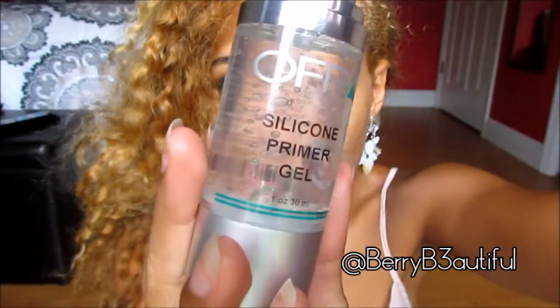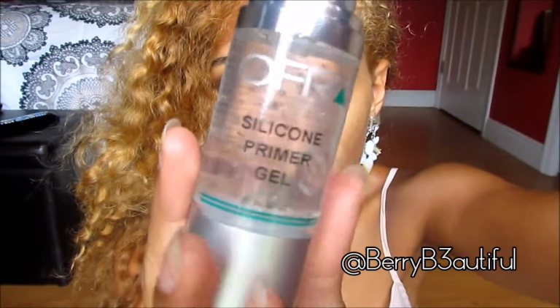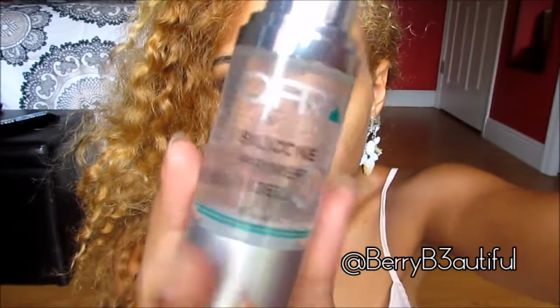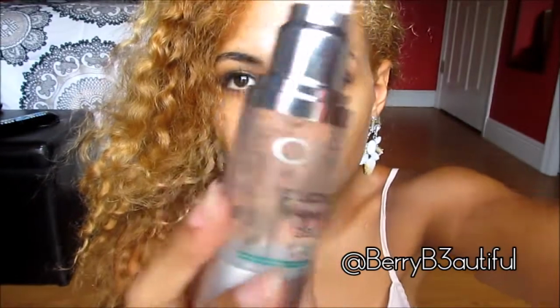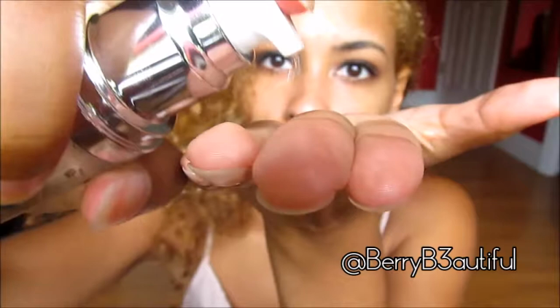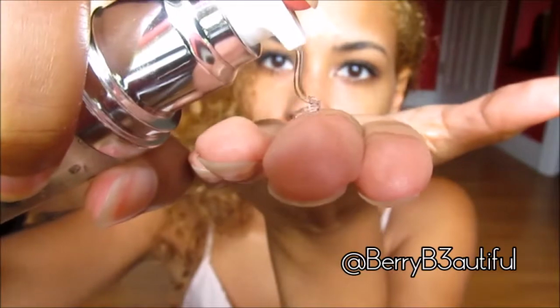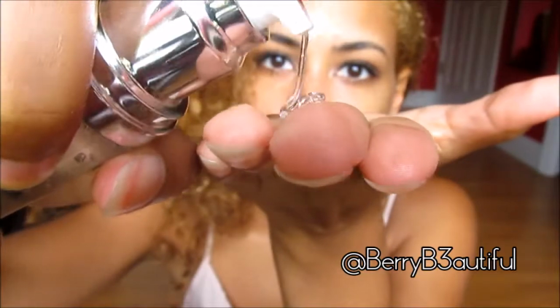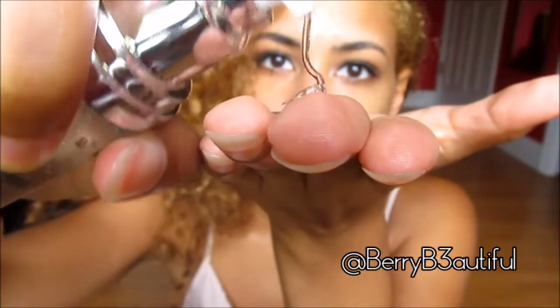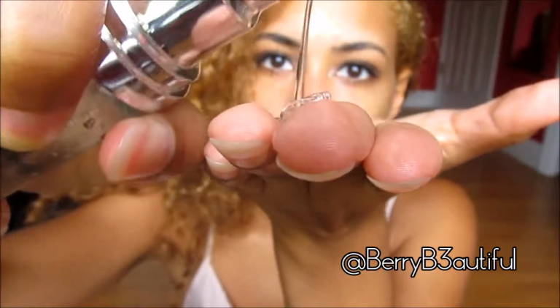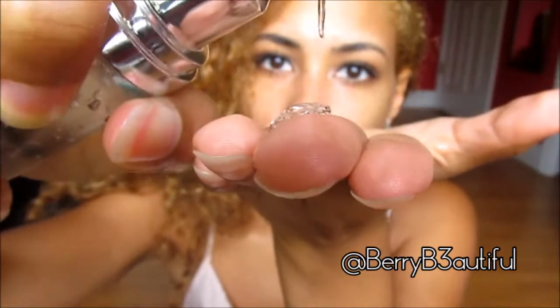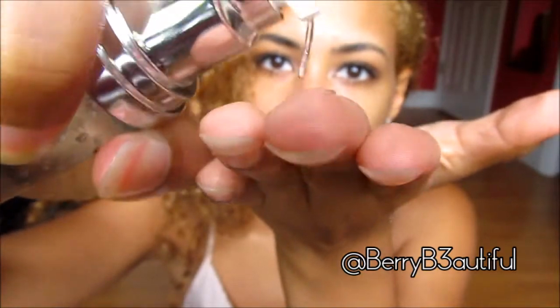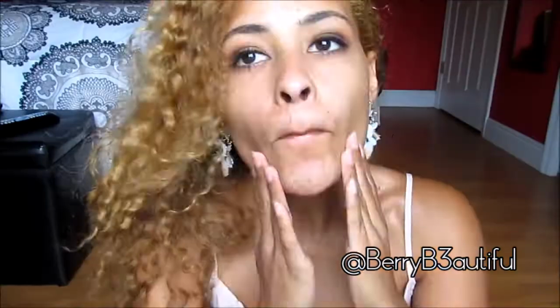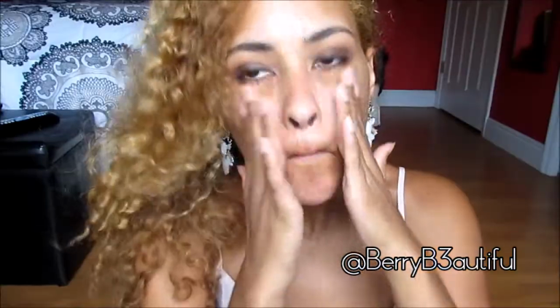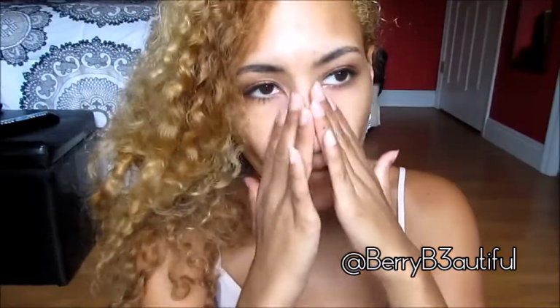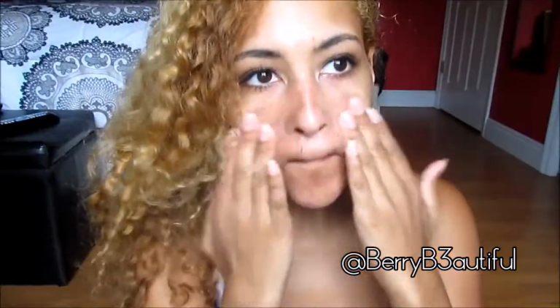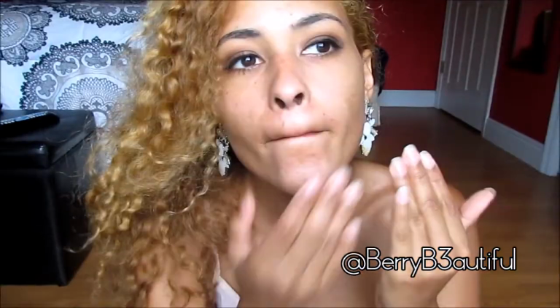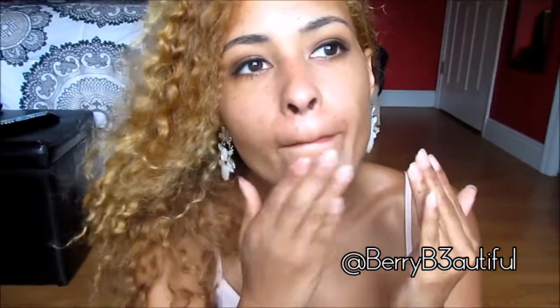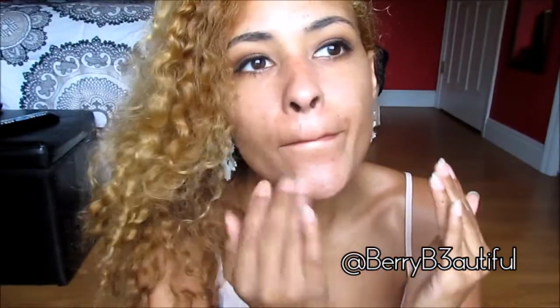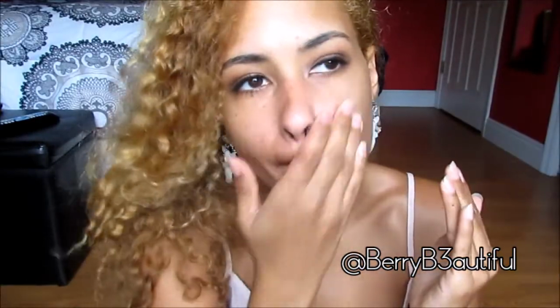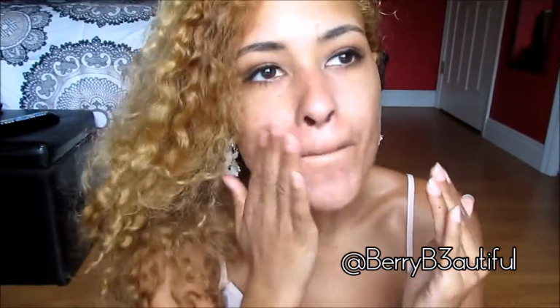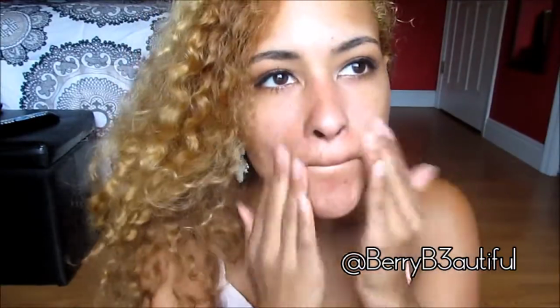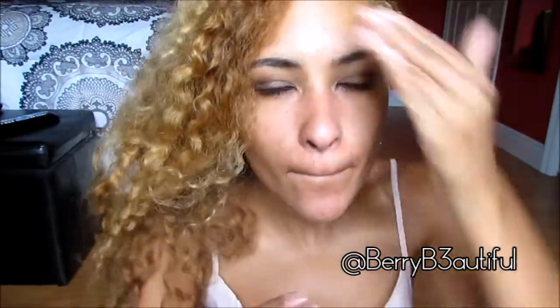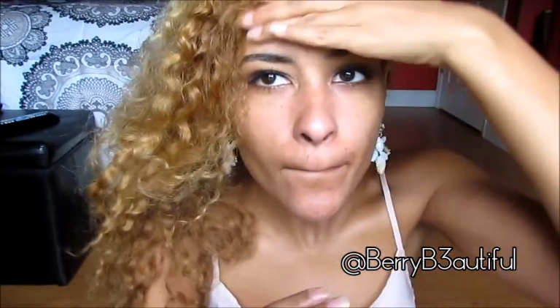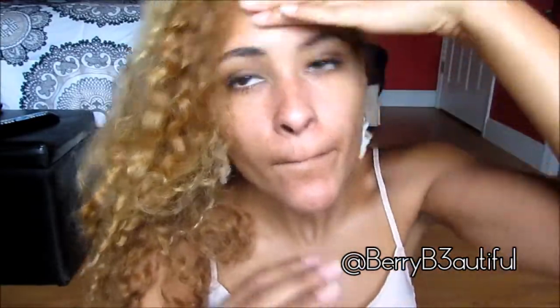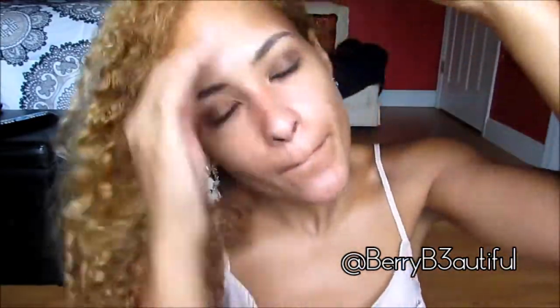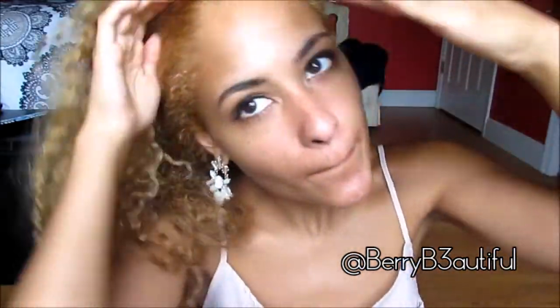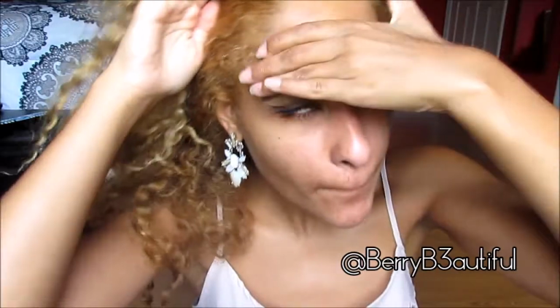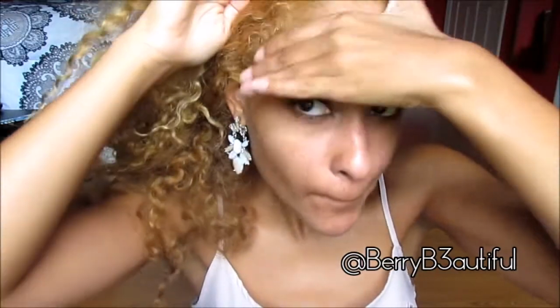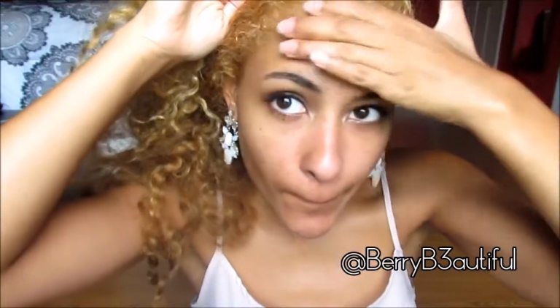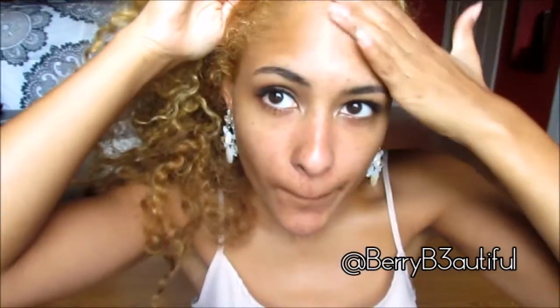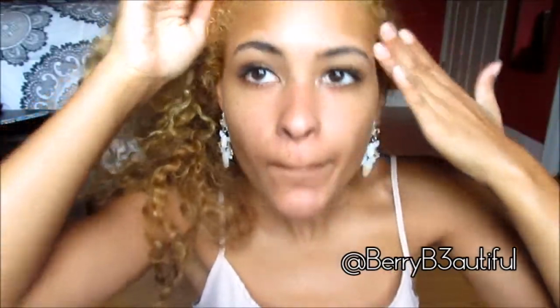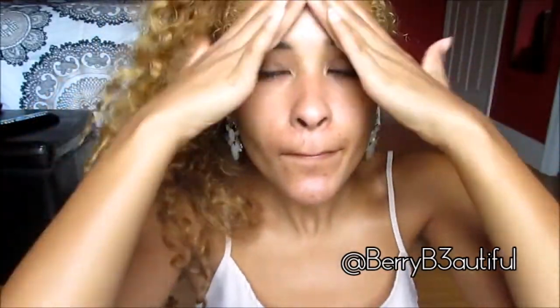Next I'm using a face primer, and this is basically just to prevent my whole look from melting under the Florida sun because it's hot outside.